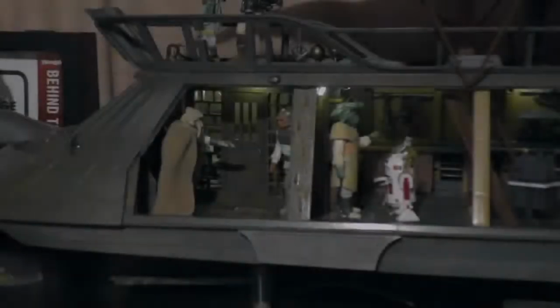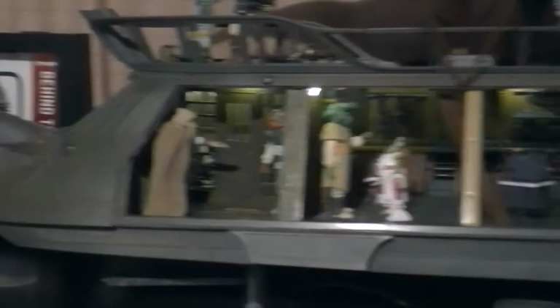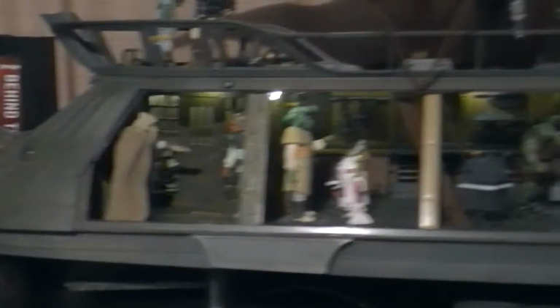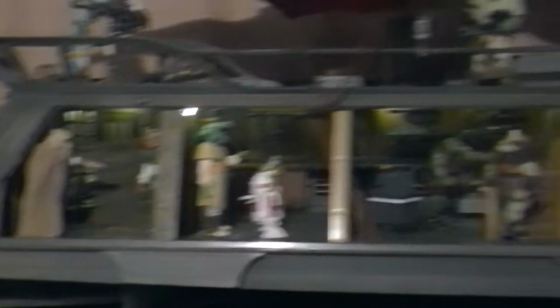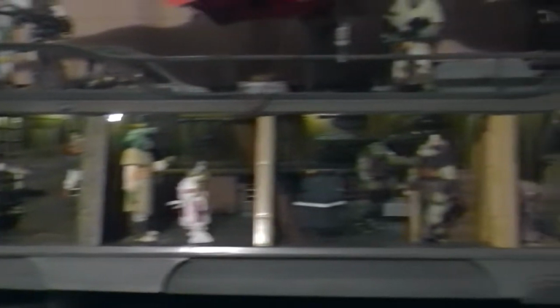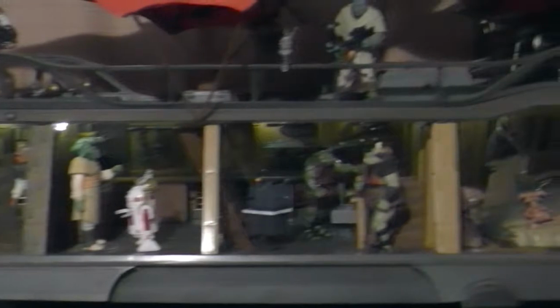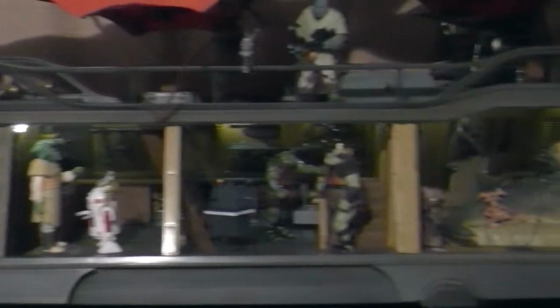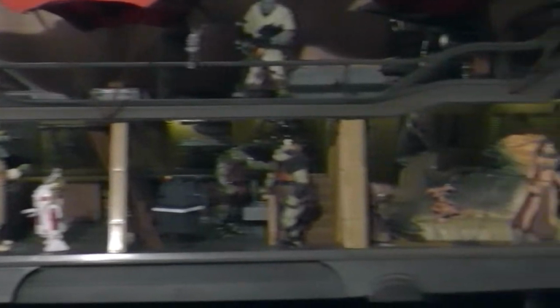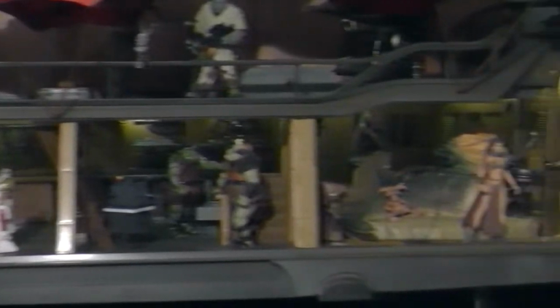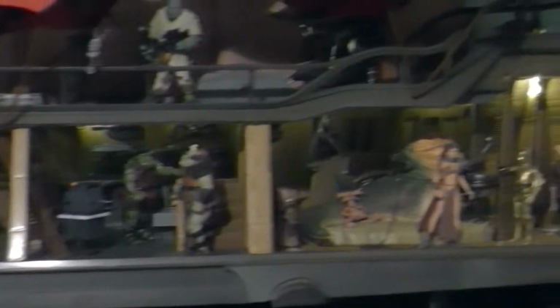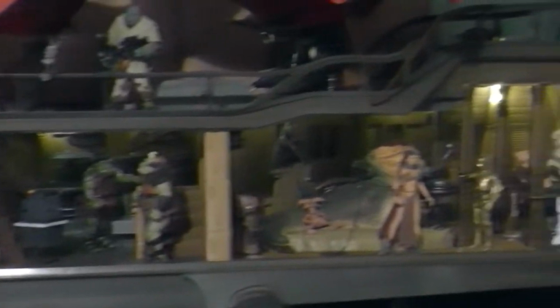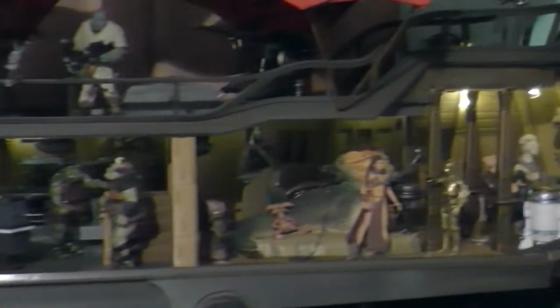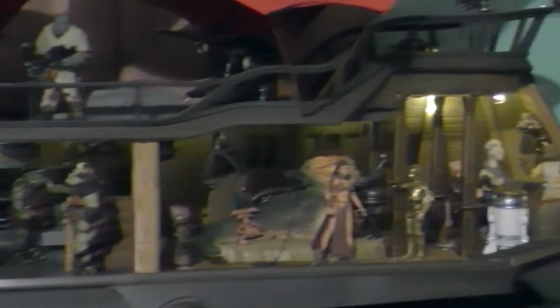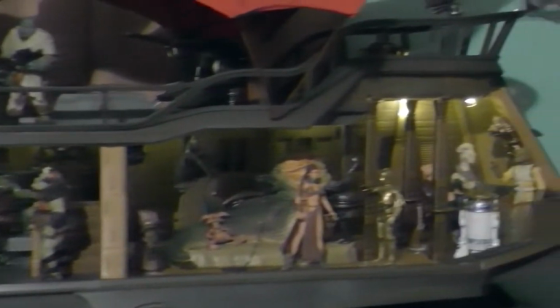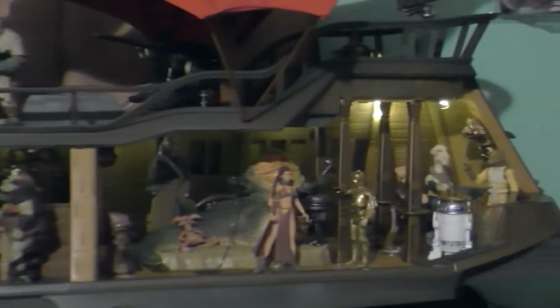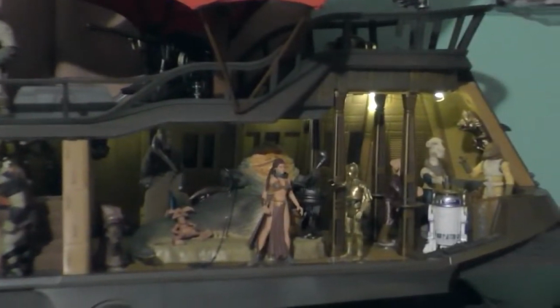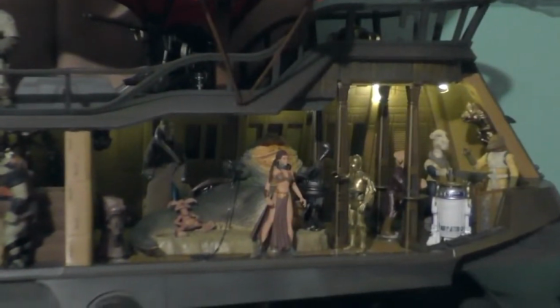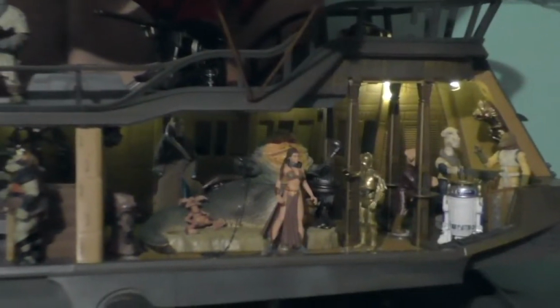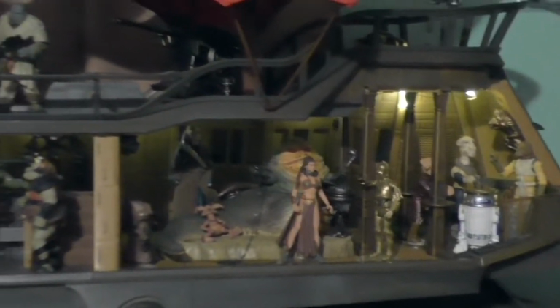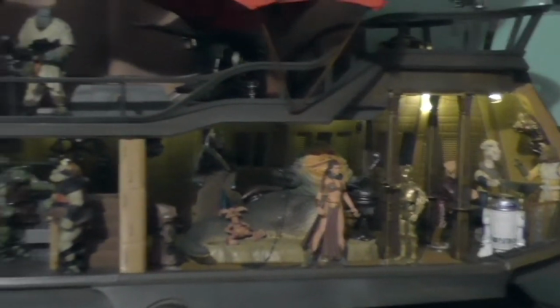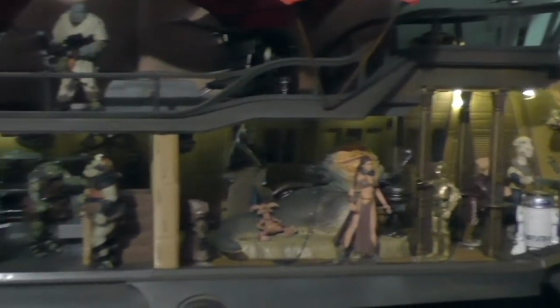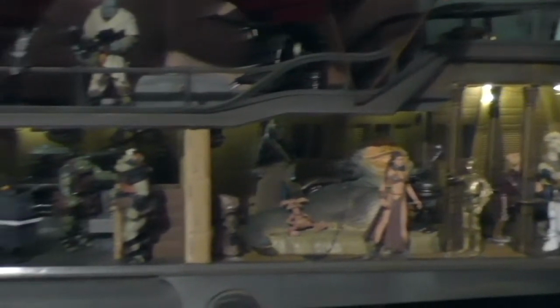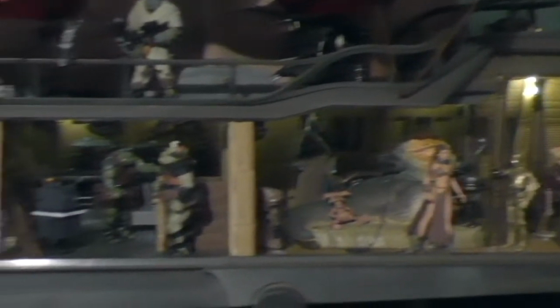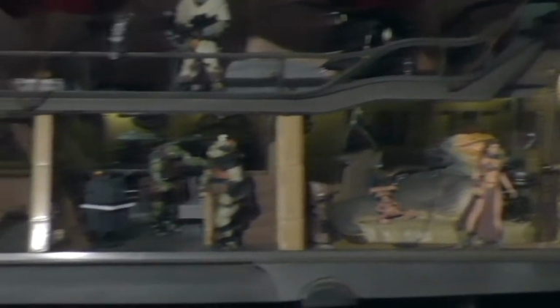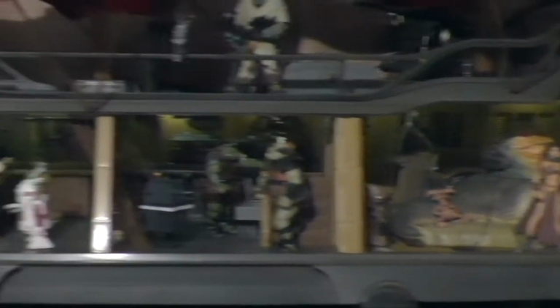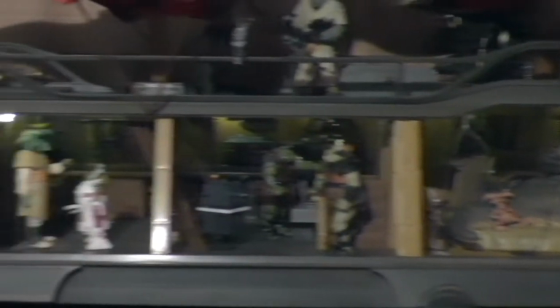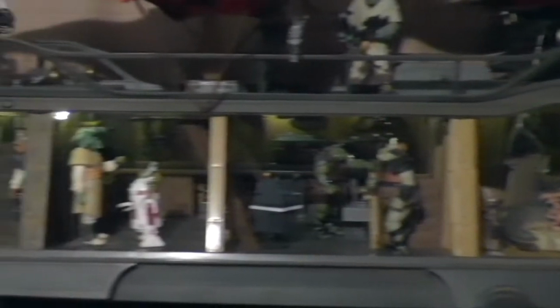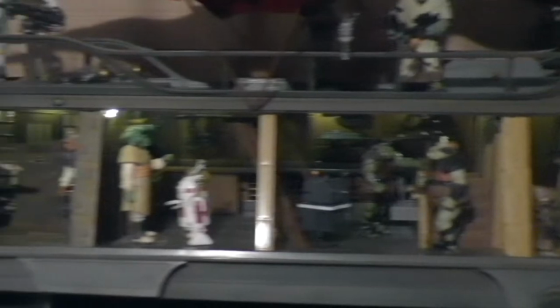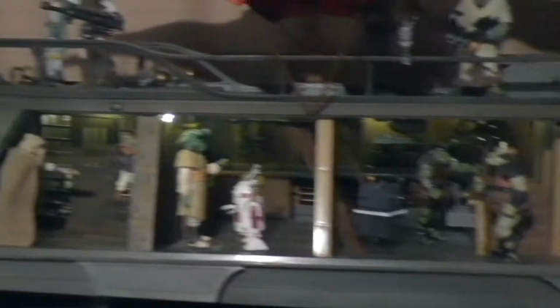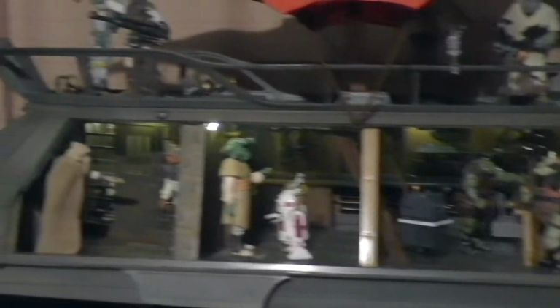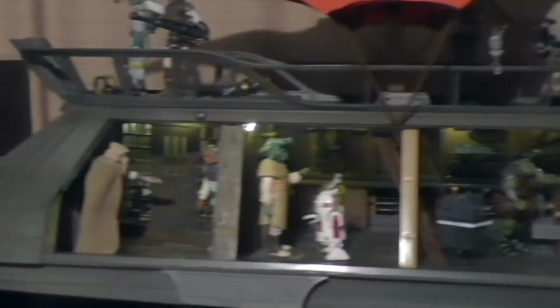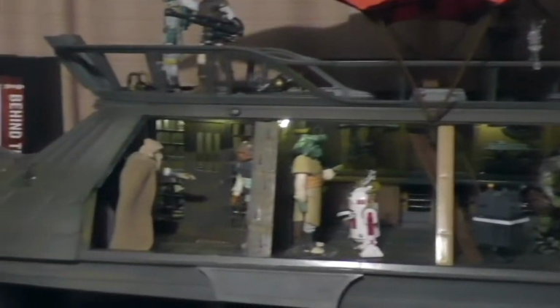Hello, and welcome to Star Wars Obsessed. I'm back at the barge, and I have another figure to add.